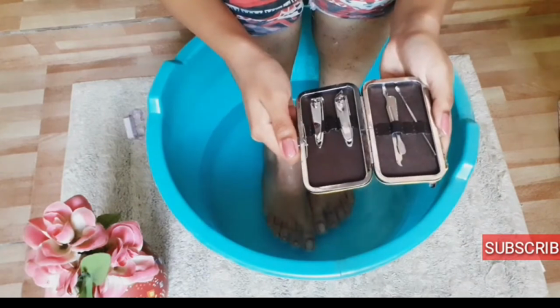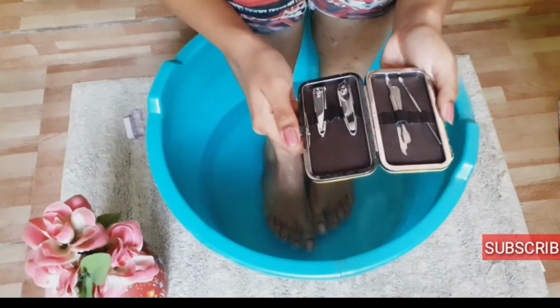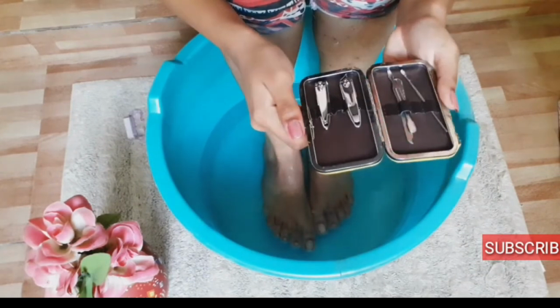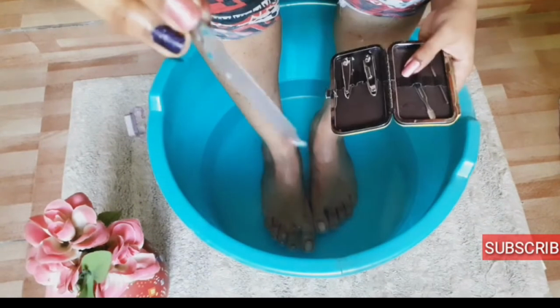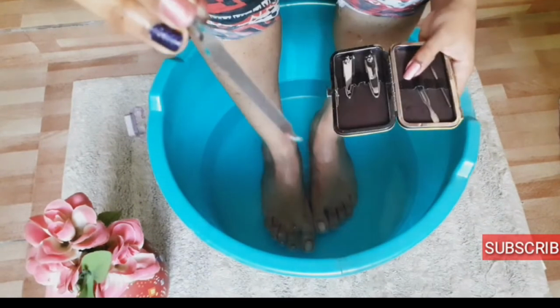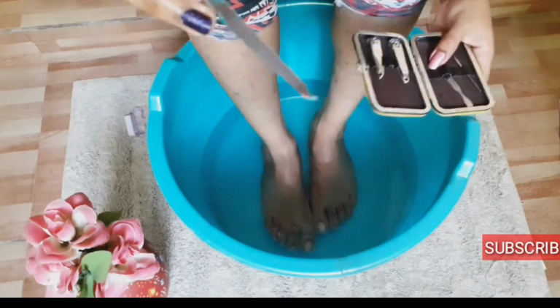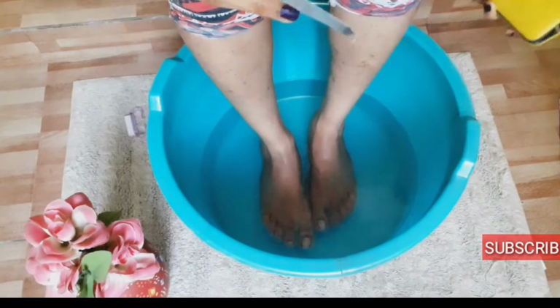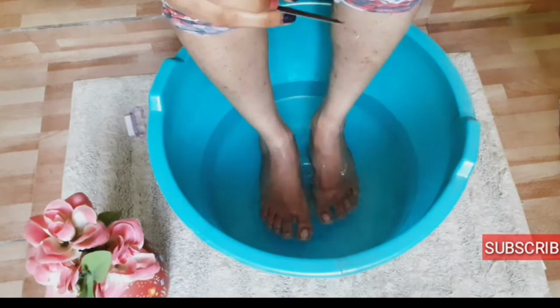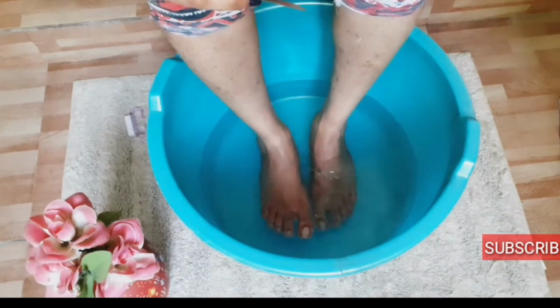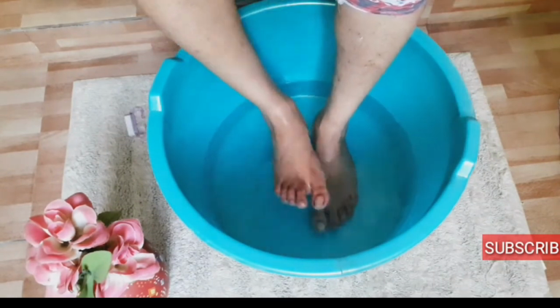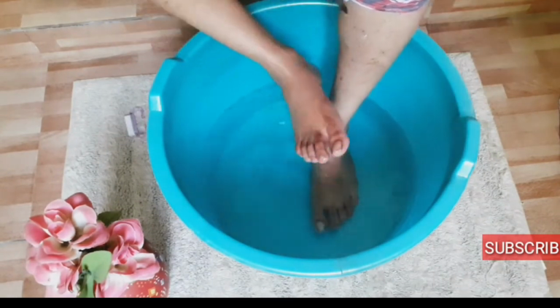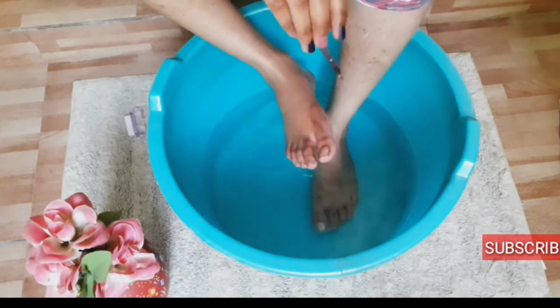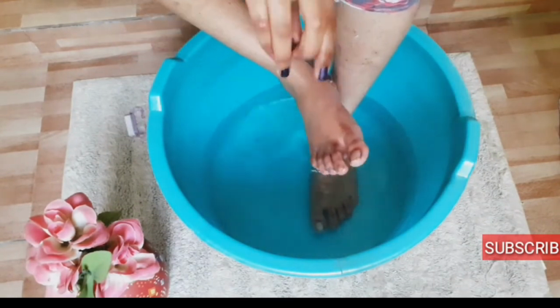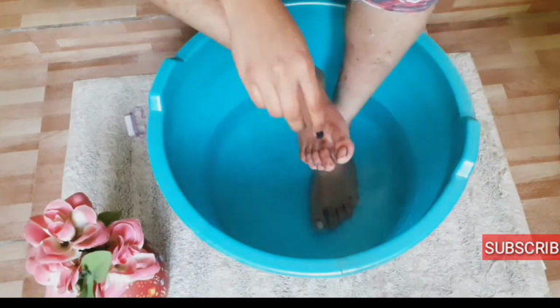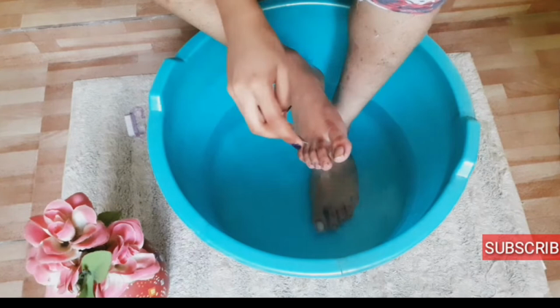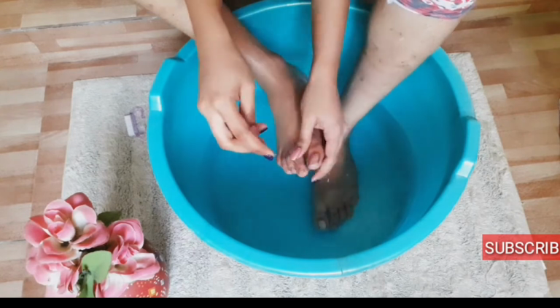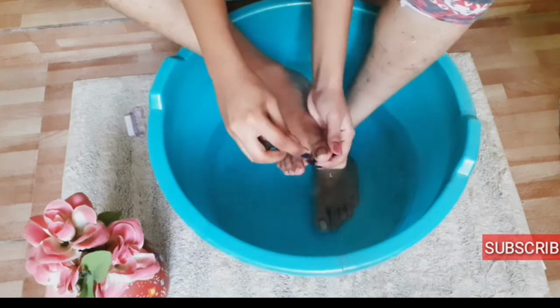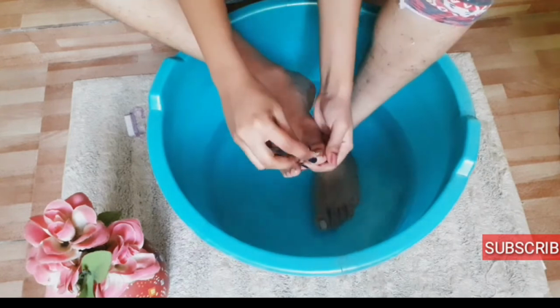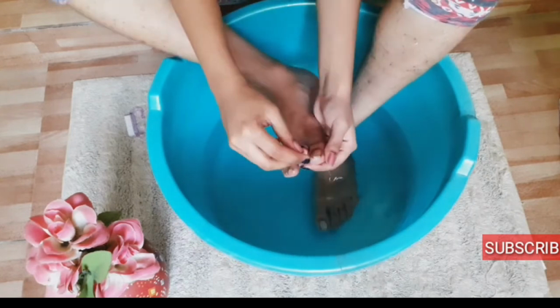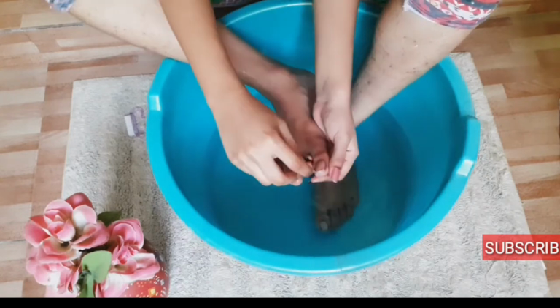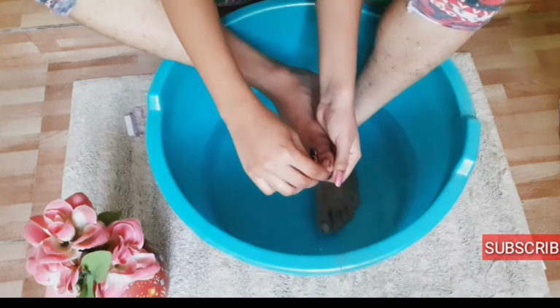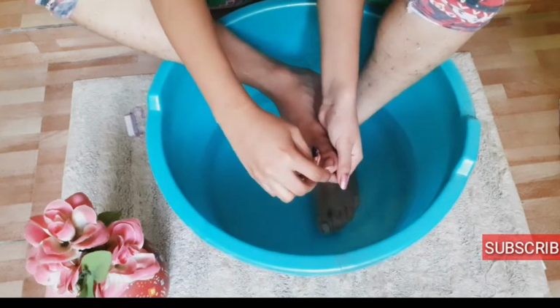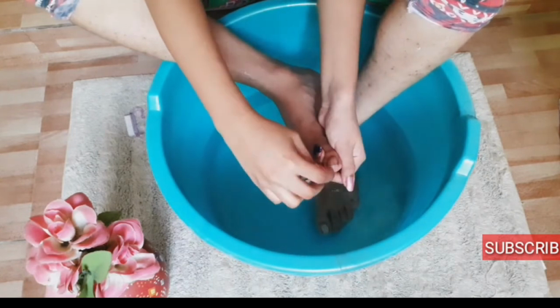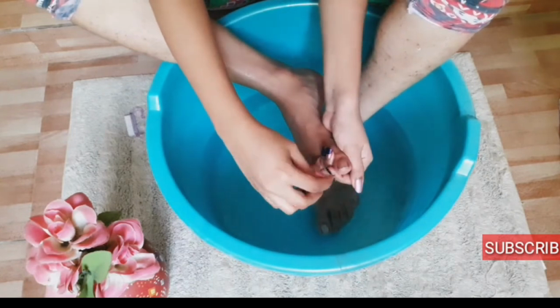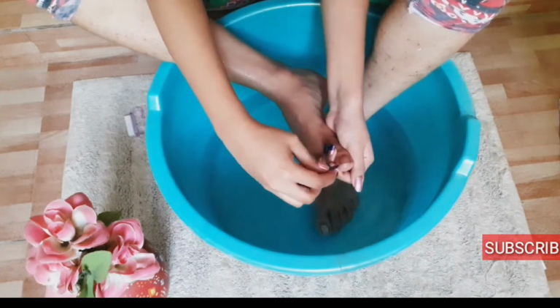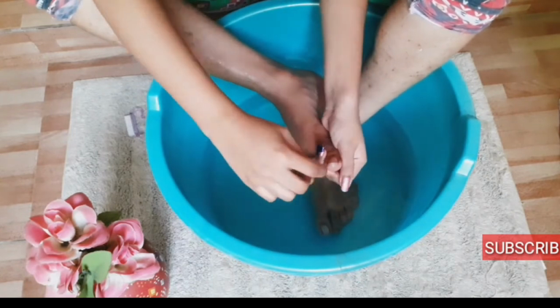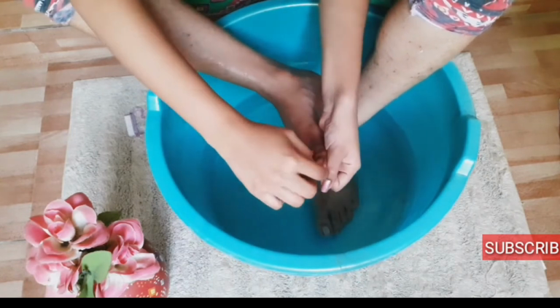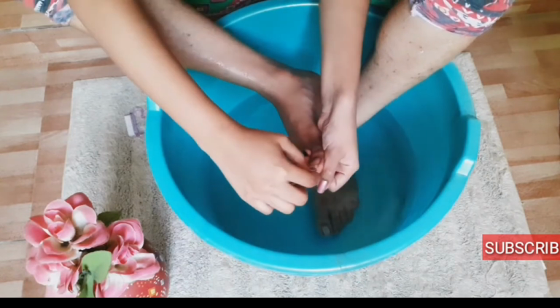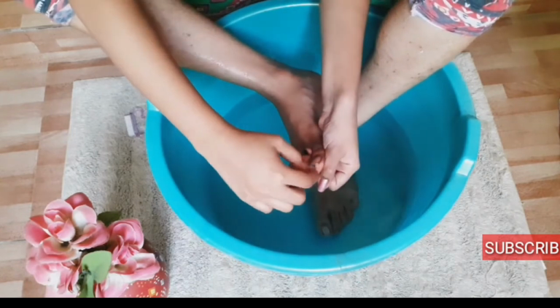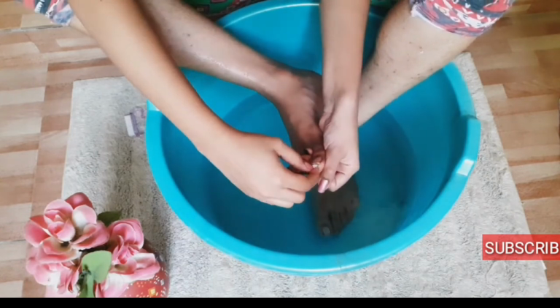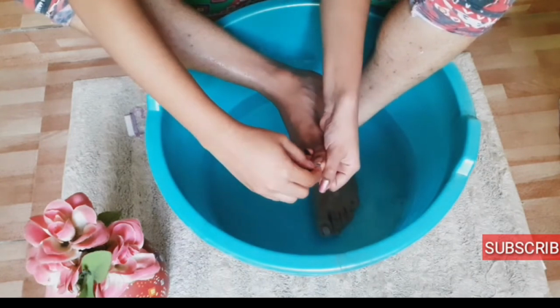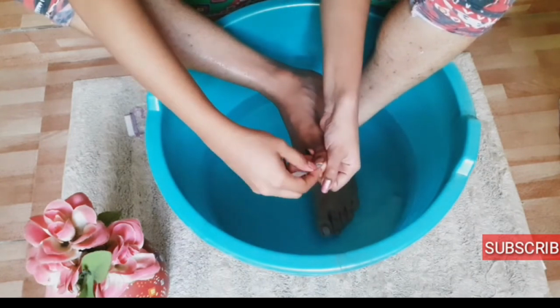With the cuticle pusher I am going to clean my nails so that they will be cleaned thoroughly.